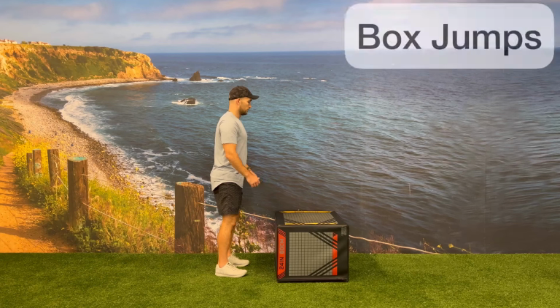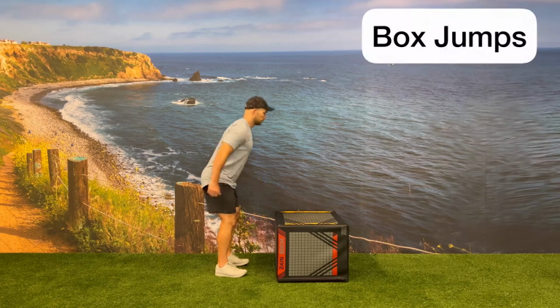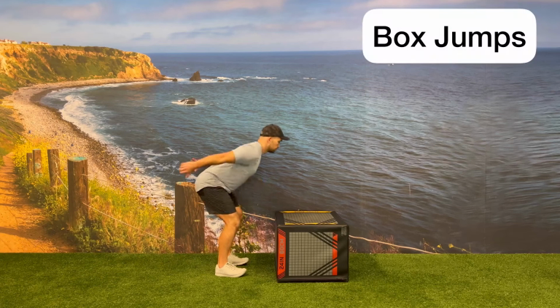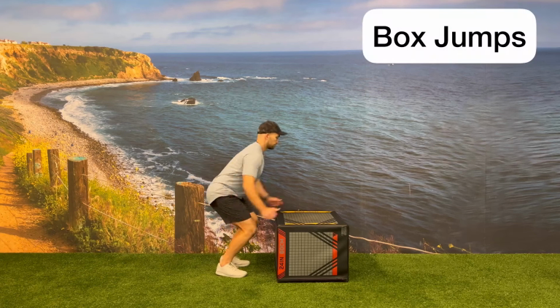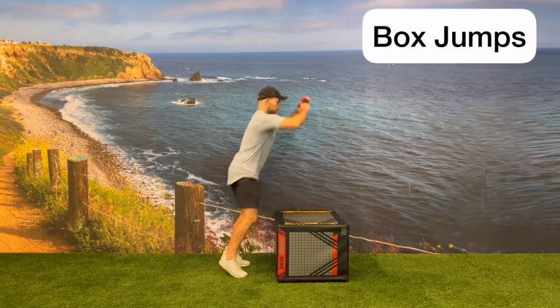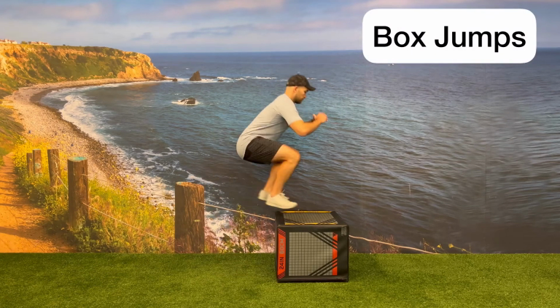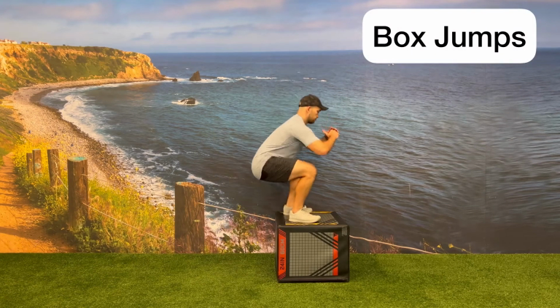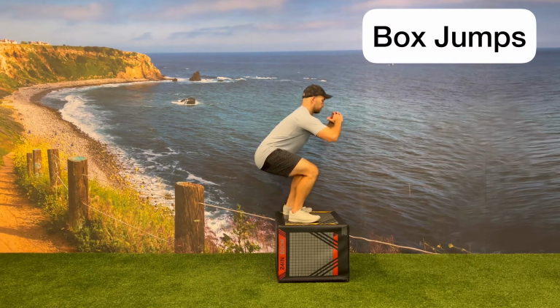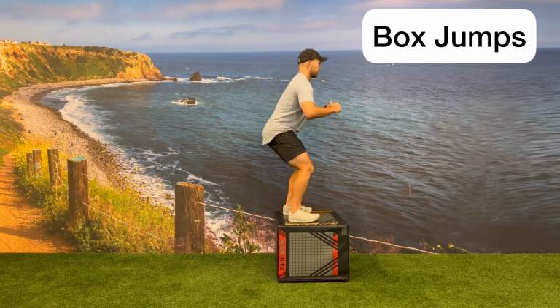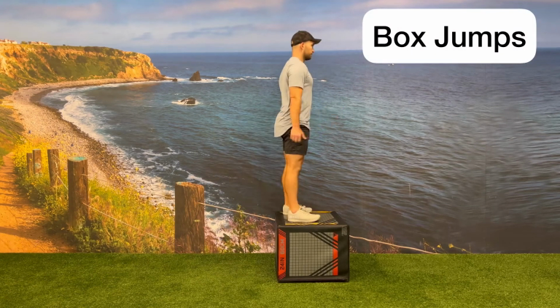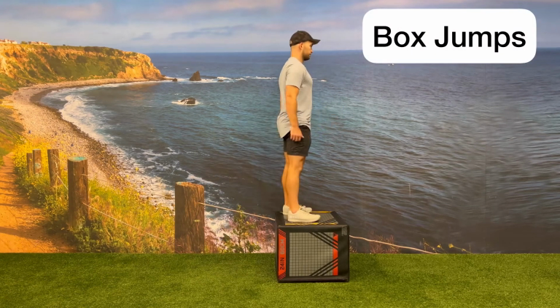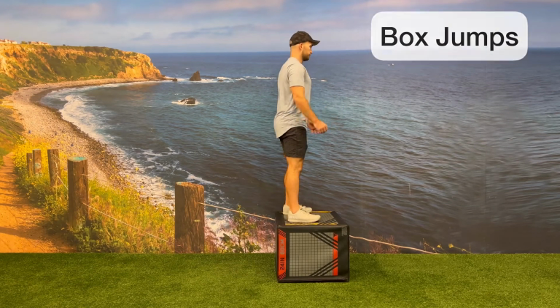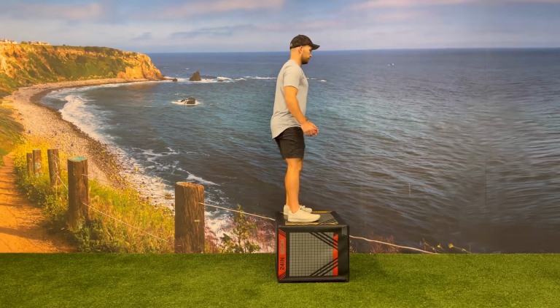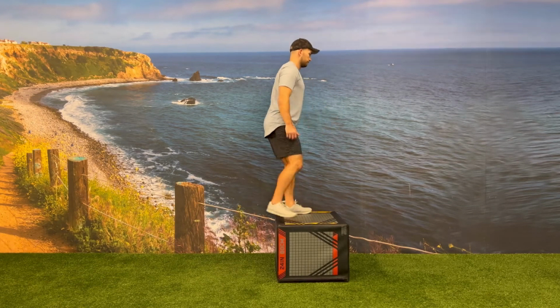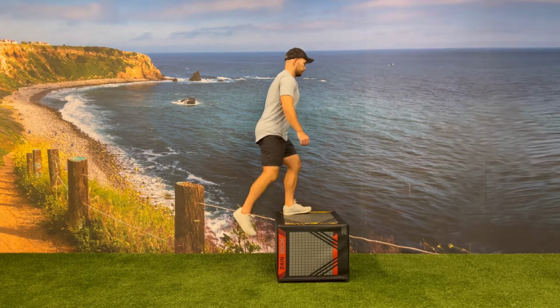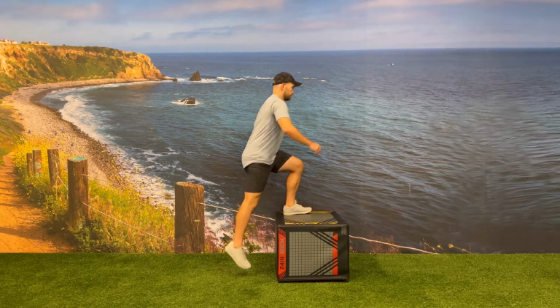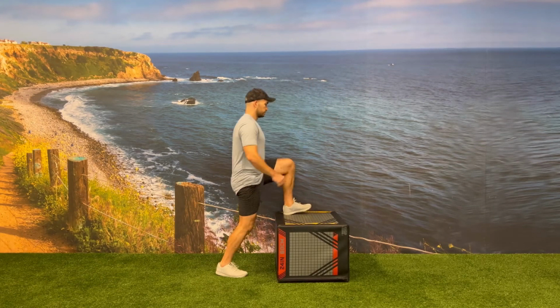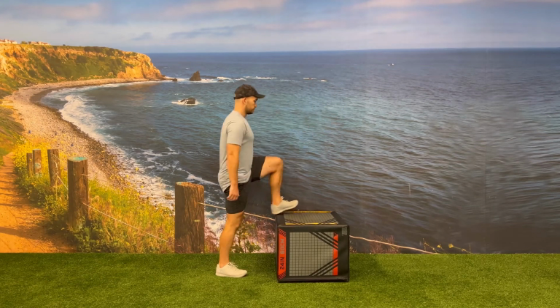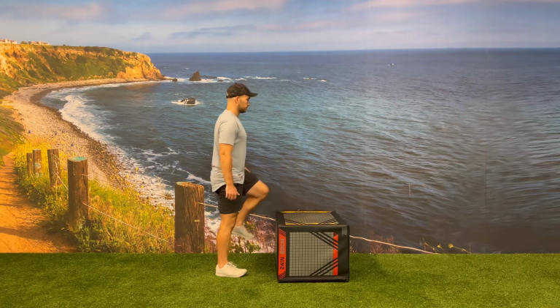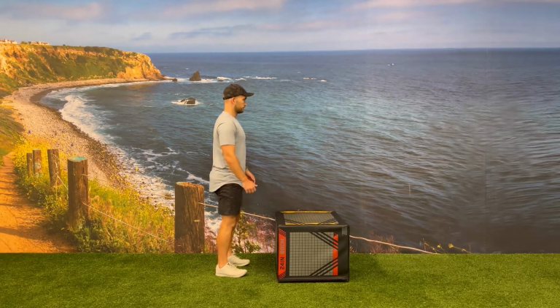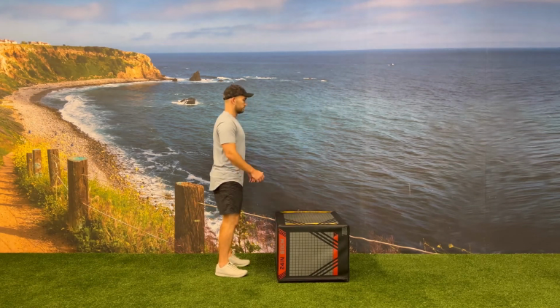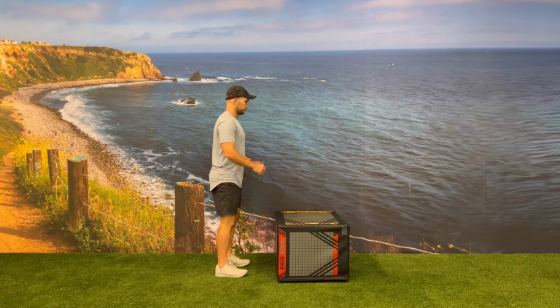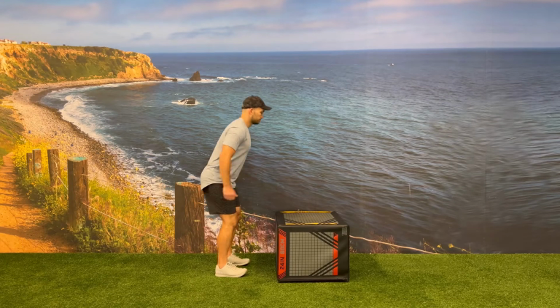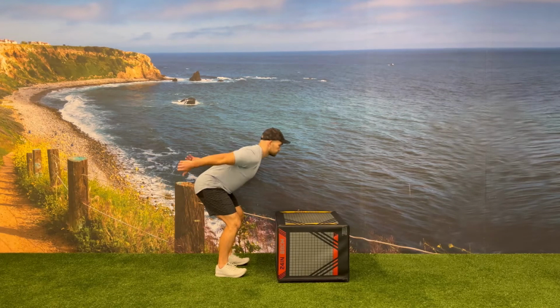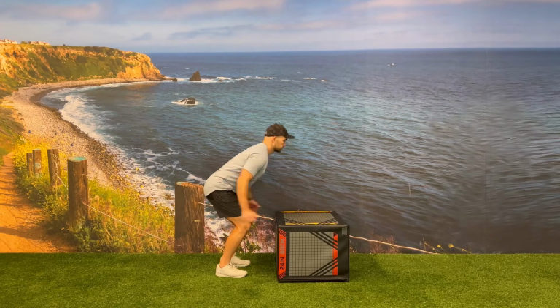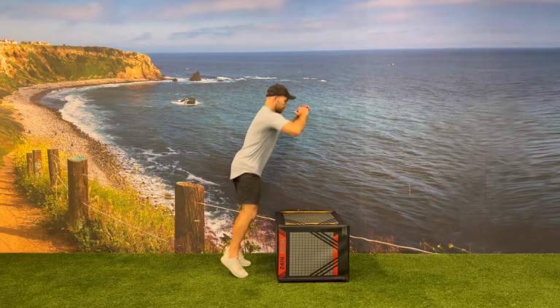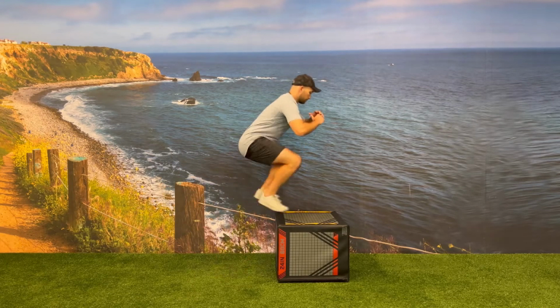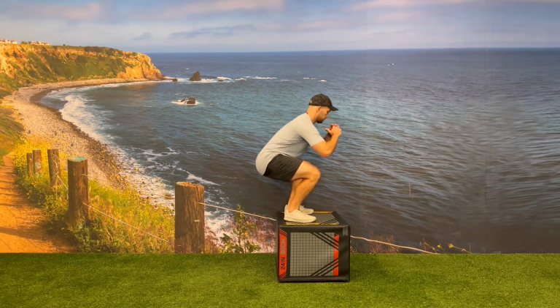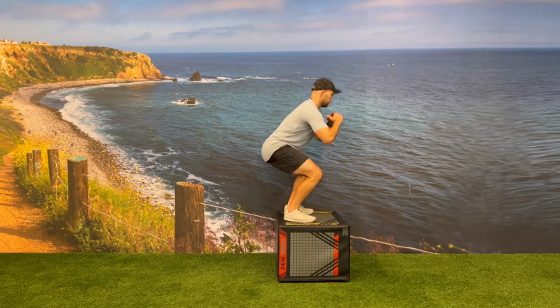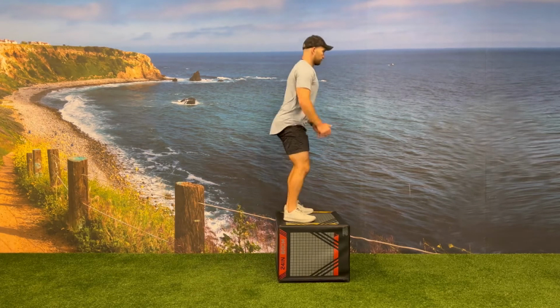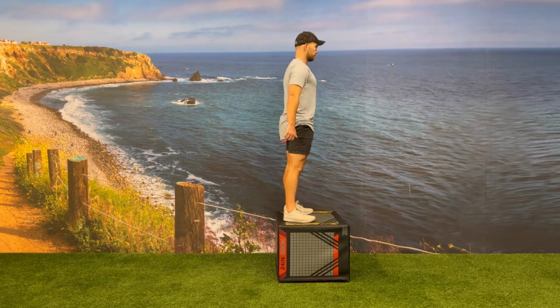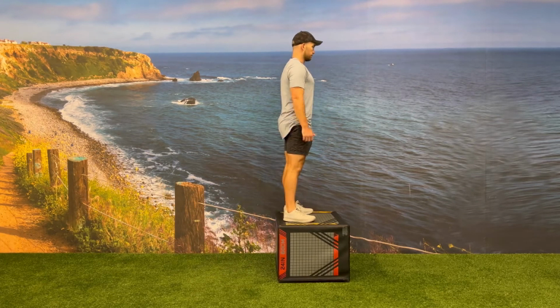Before having somebody do box jumps, make sure they have proper squat mechanics and make sure that they're stepping down off of the box rather than jumping backwards.